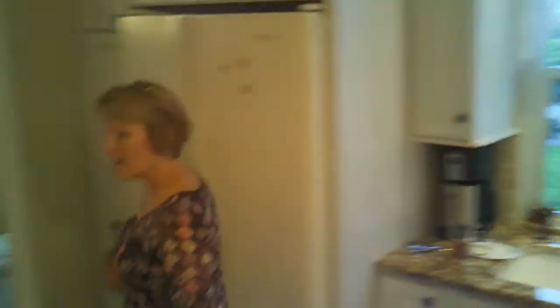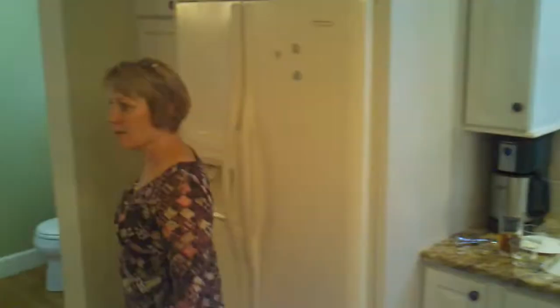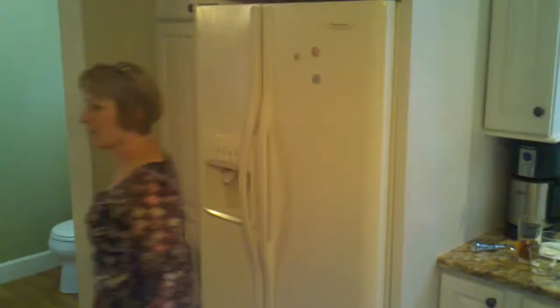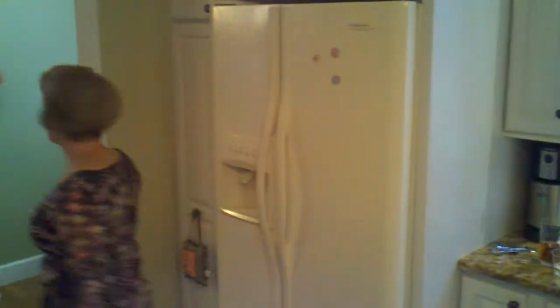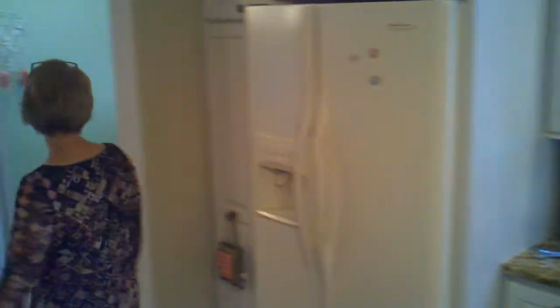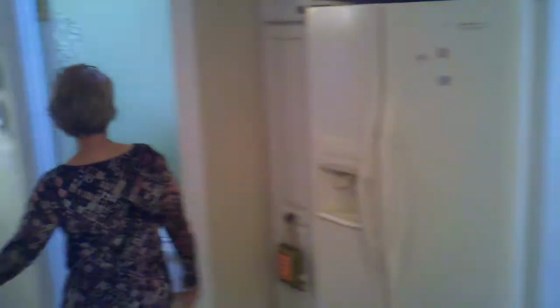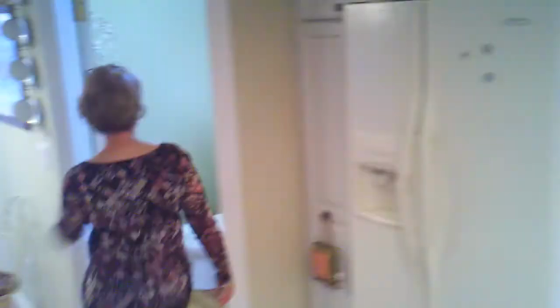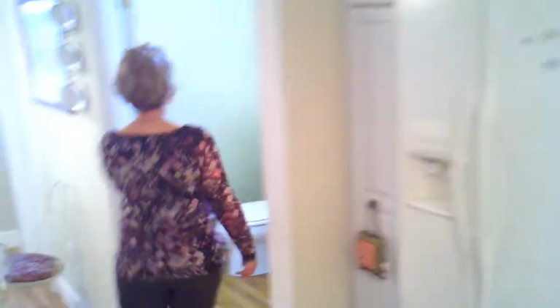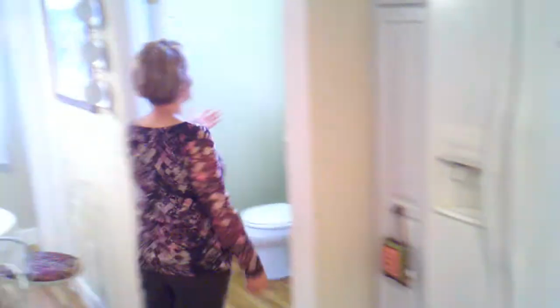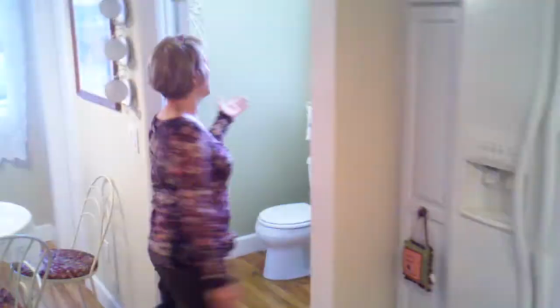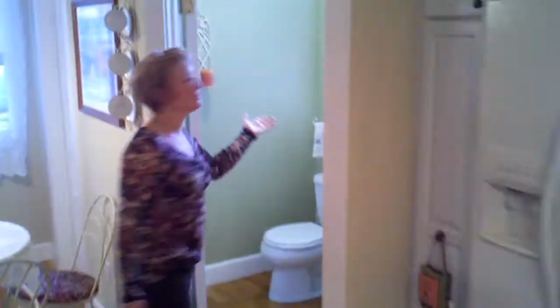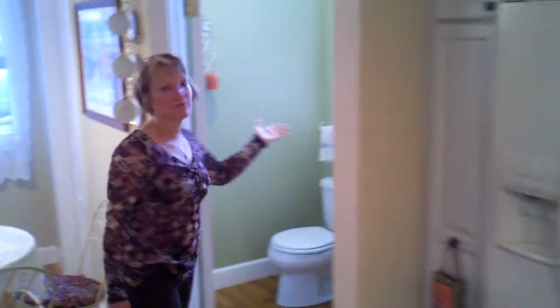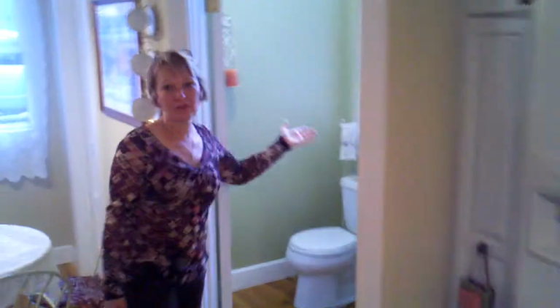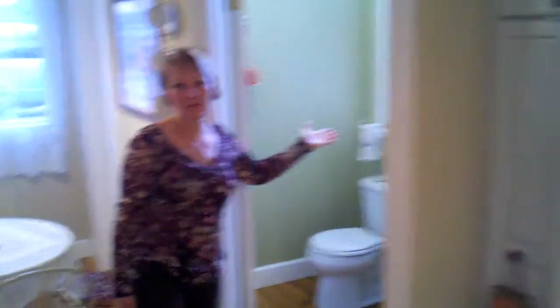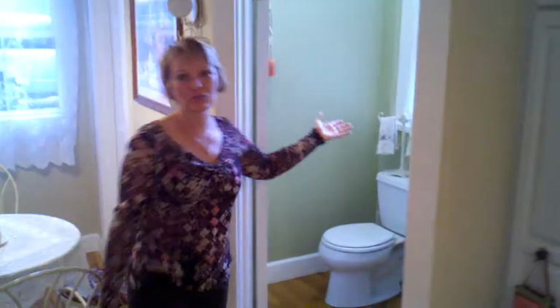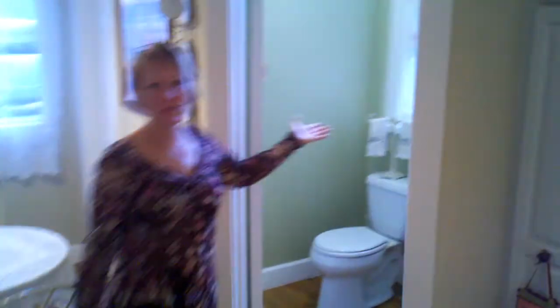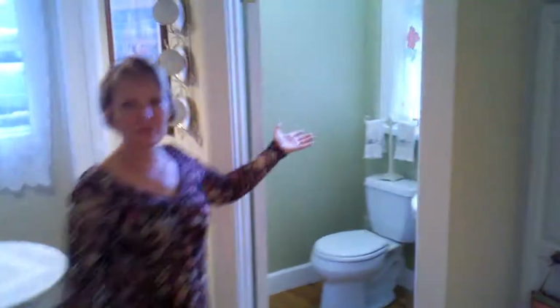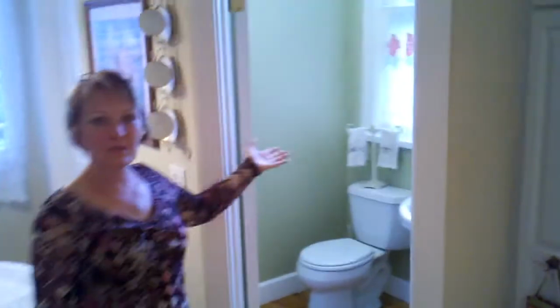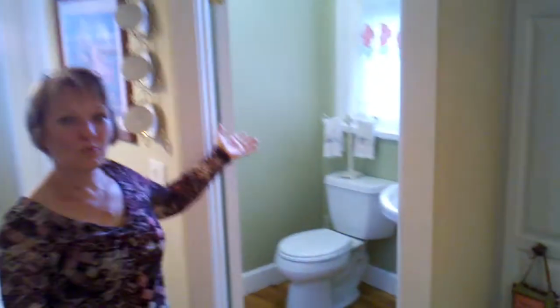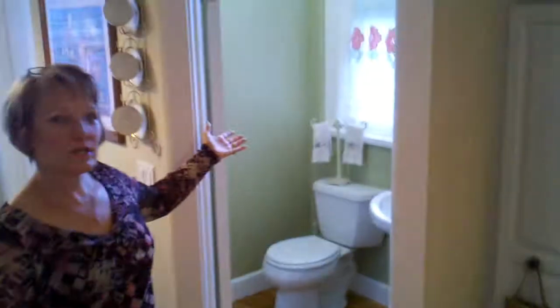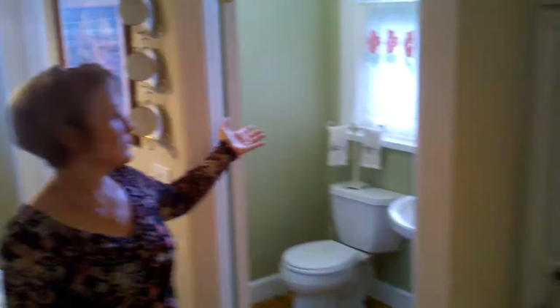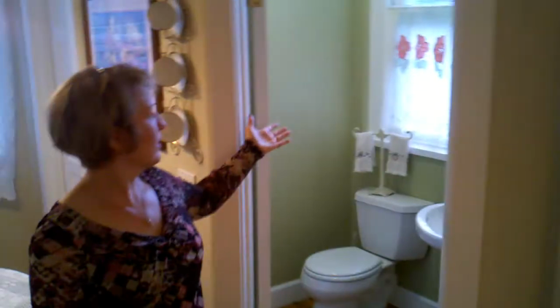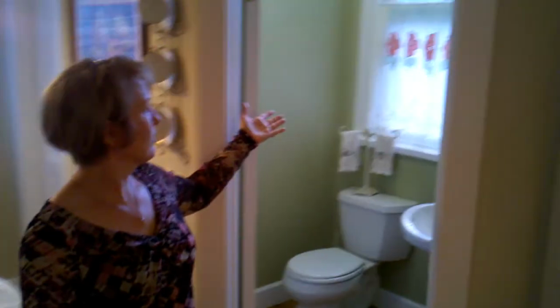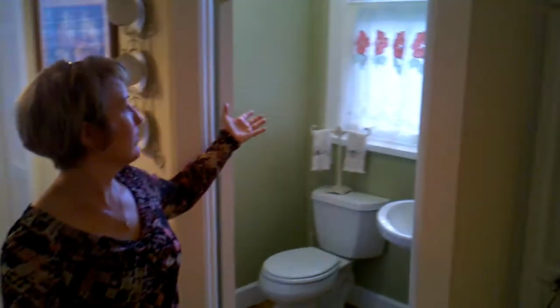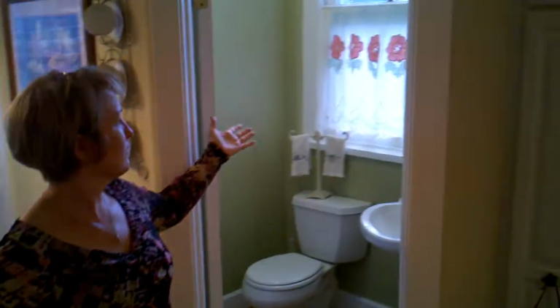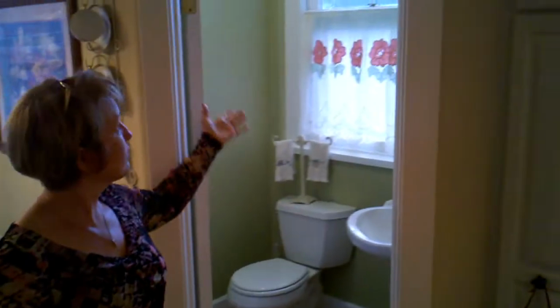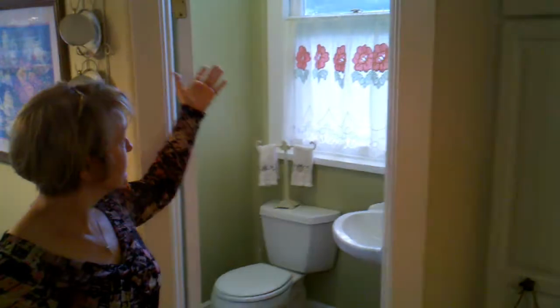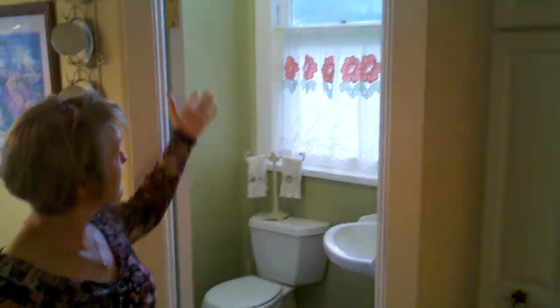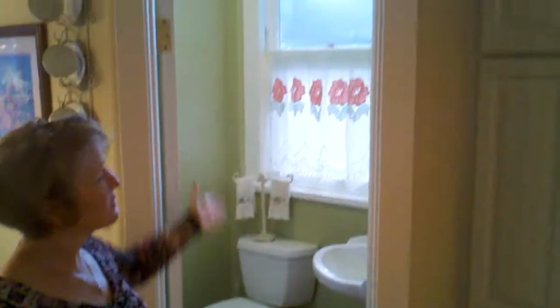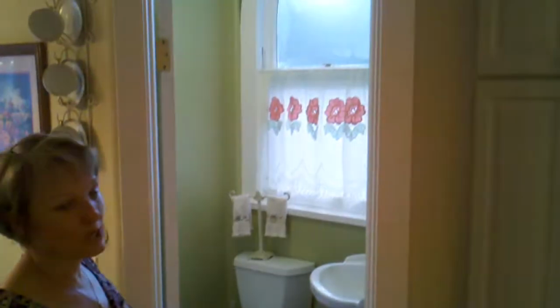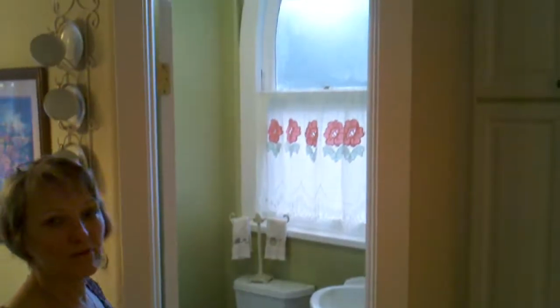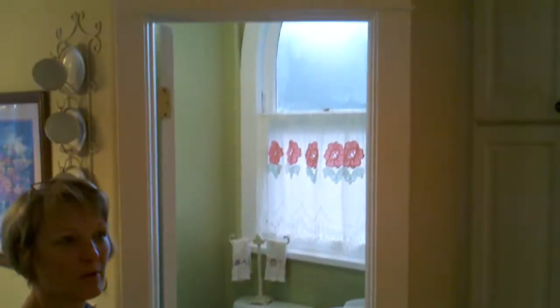And again, in the bathroom, we have another of the original windows that were in the church, like those in the living room, with that same beautiful shape.